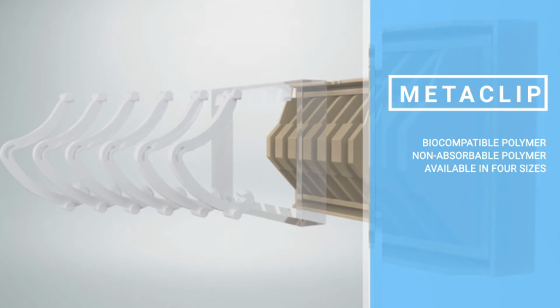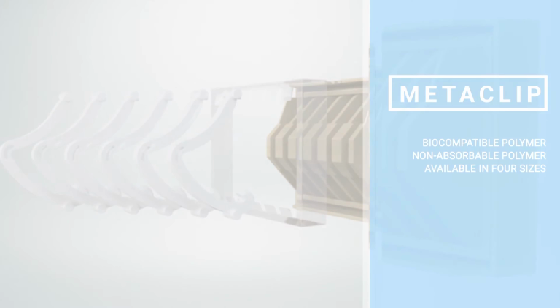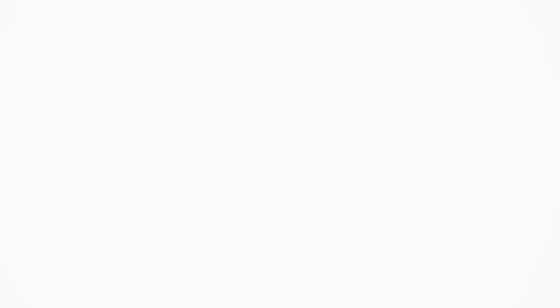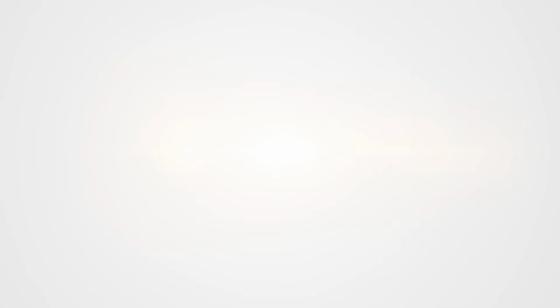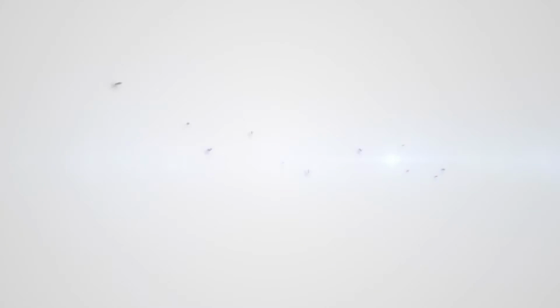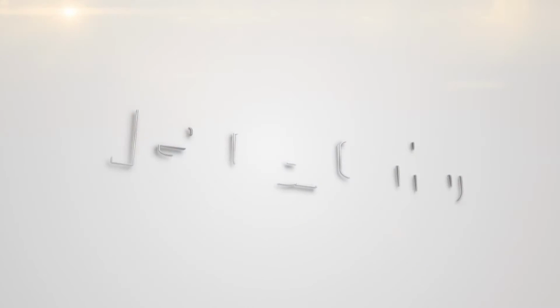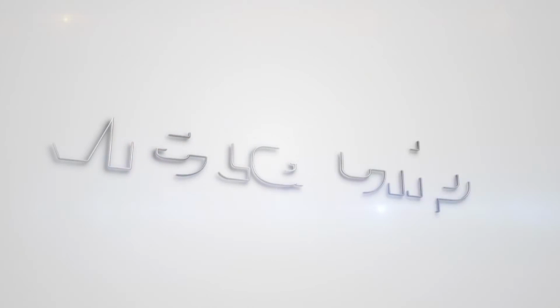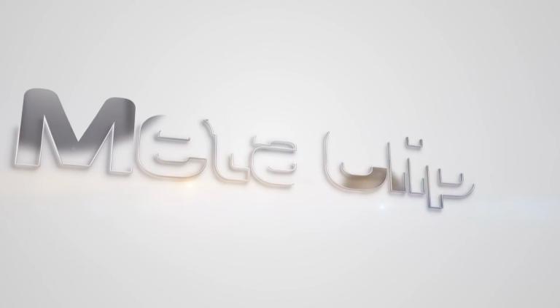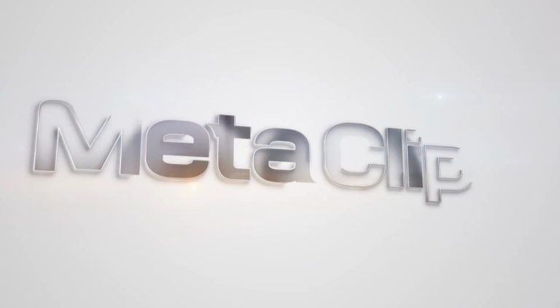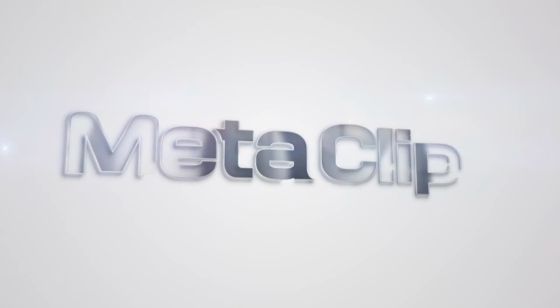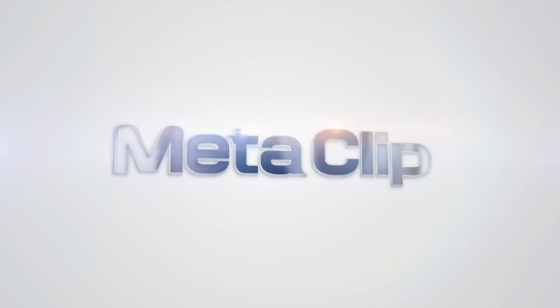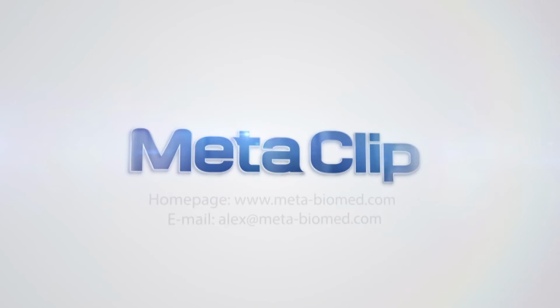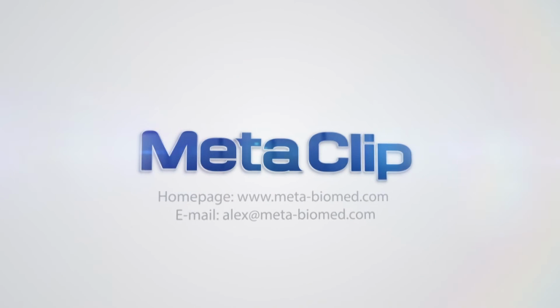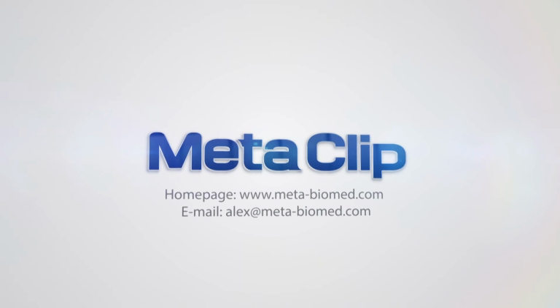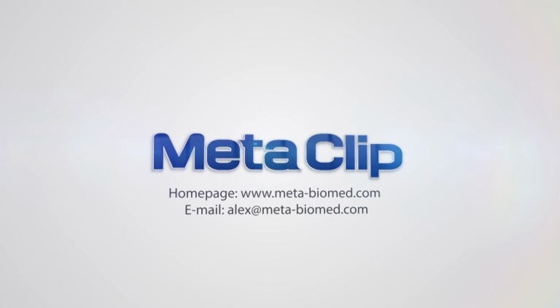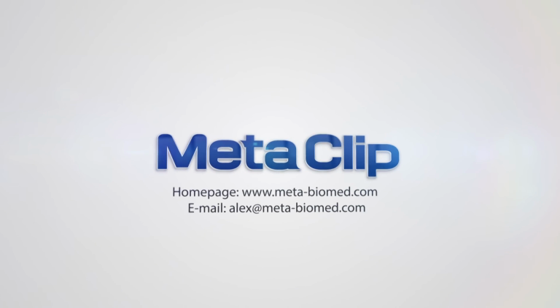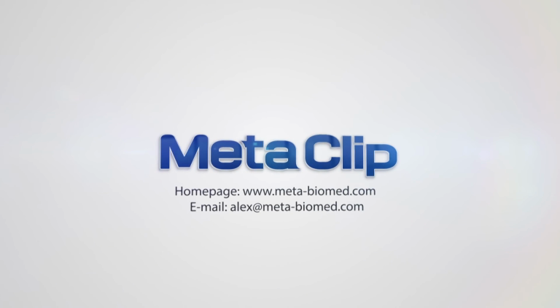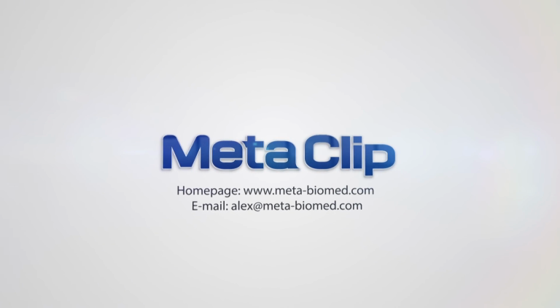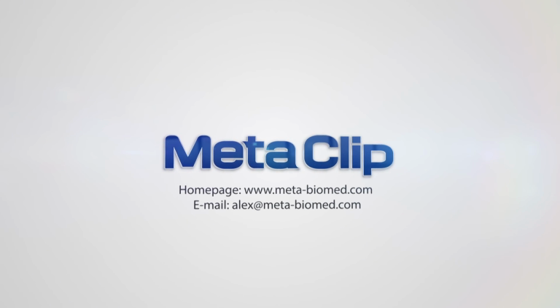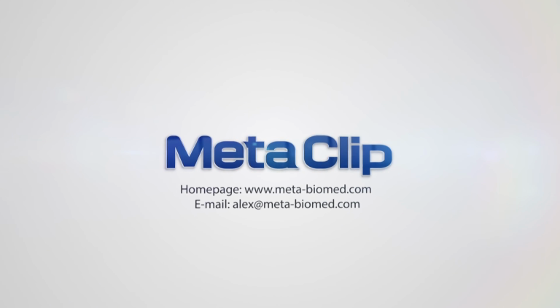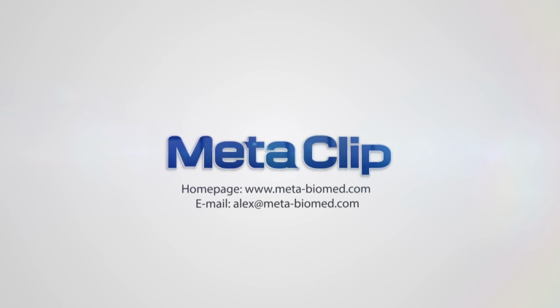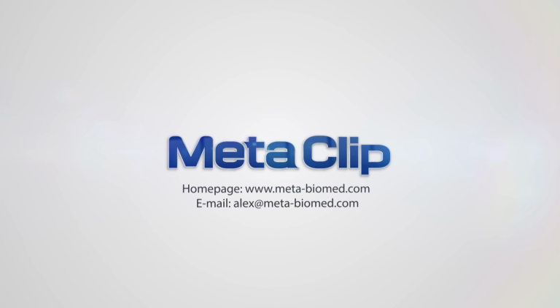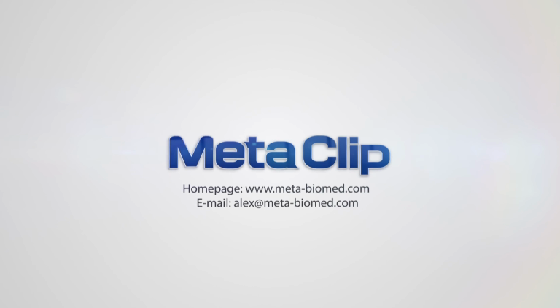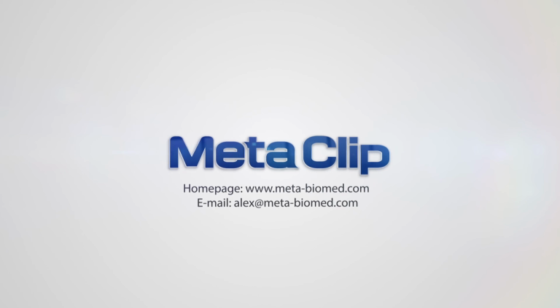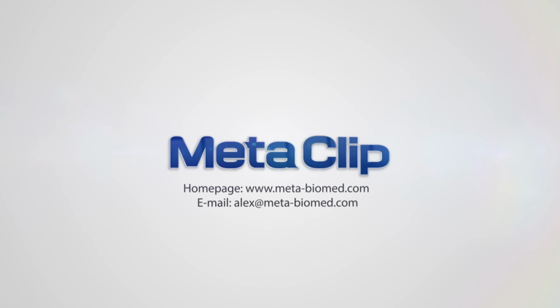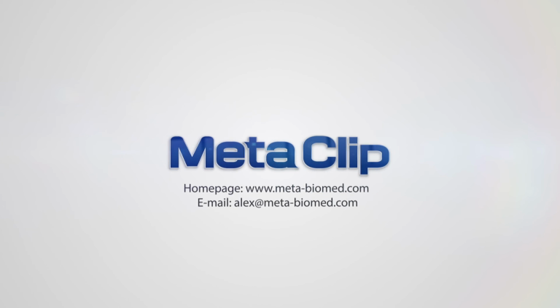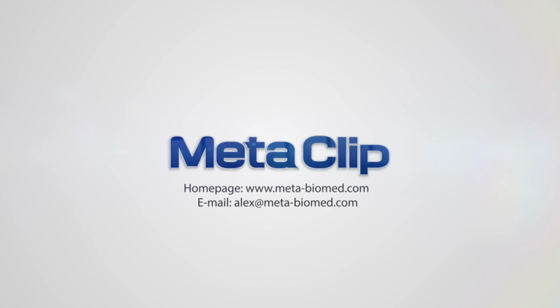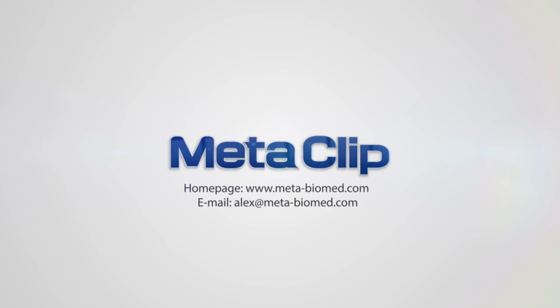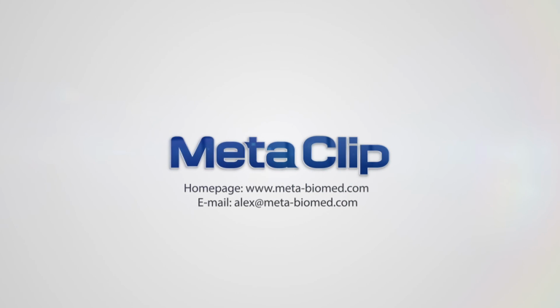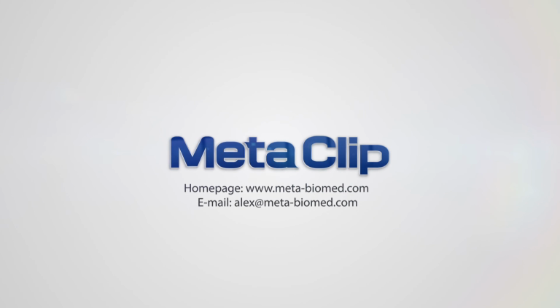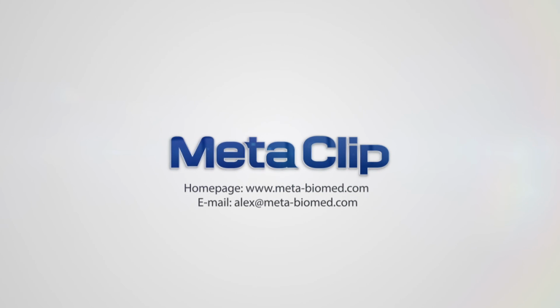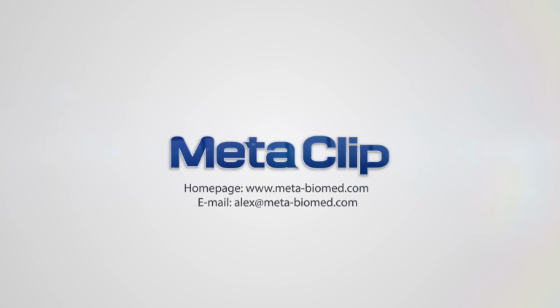For more detailed information about the product, please visit MetaBioMed's website.